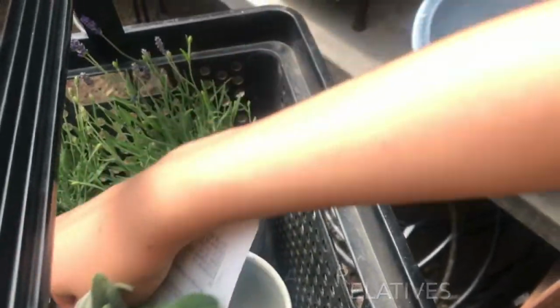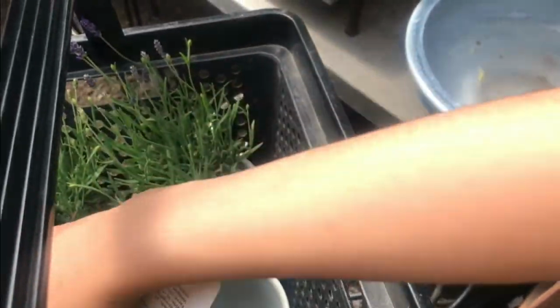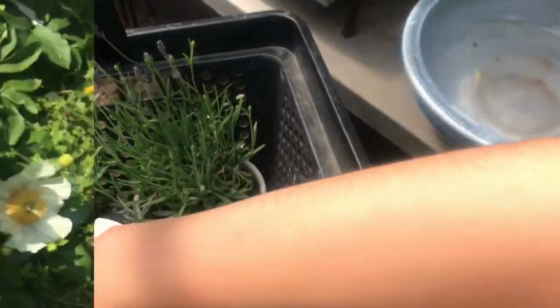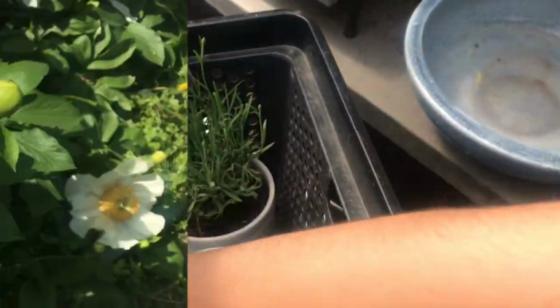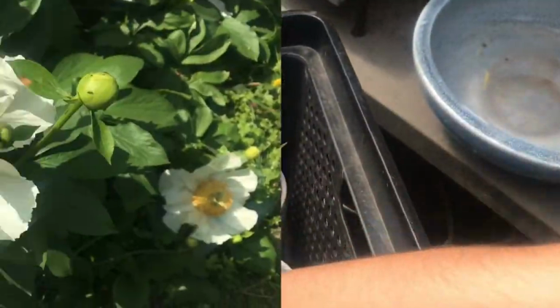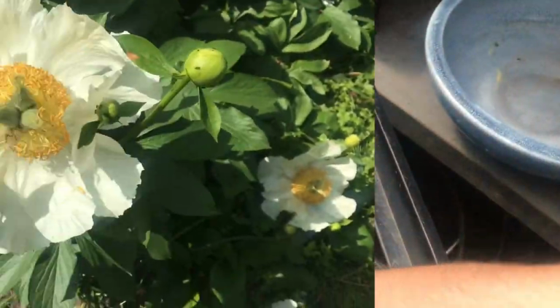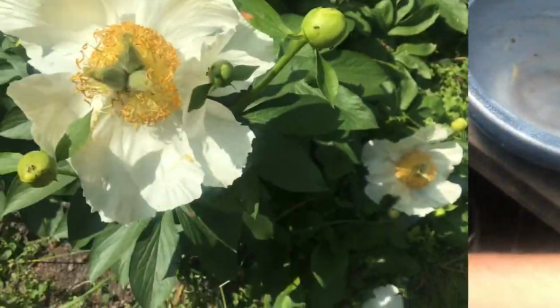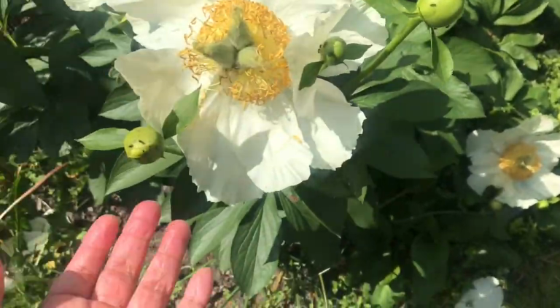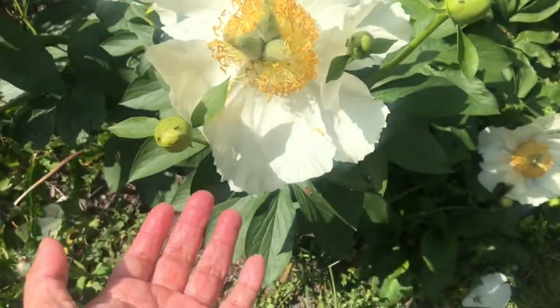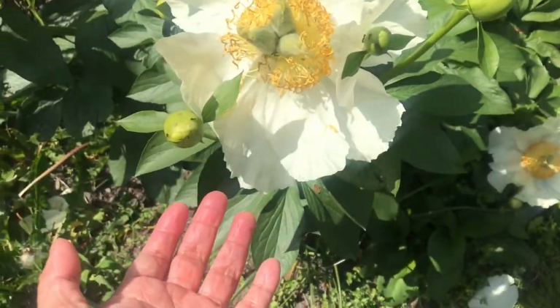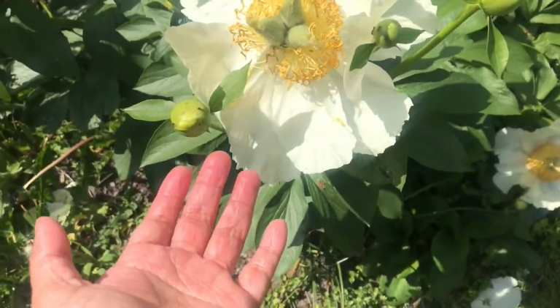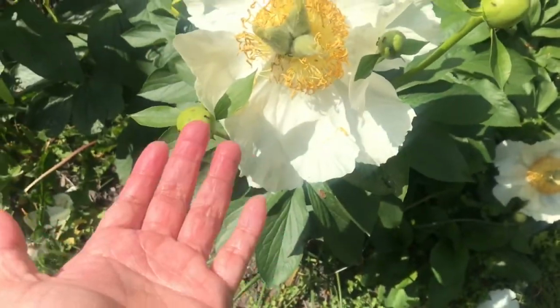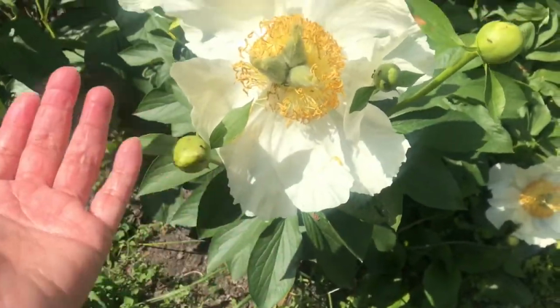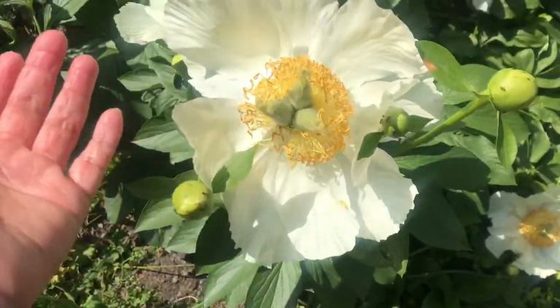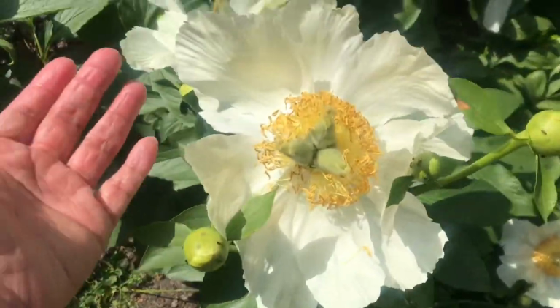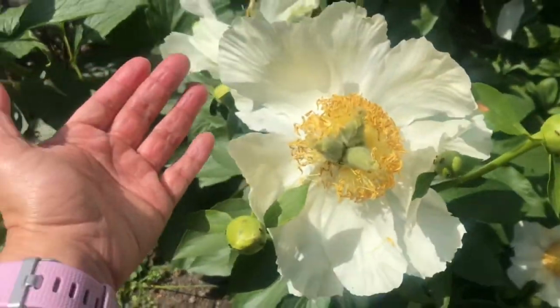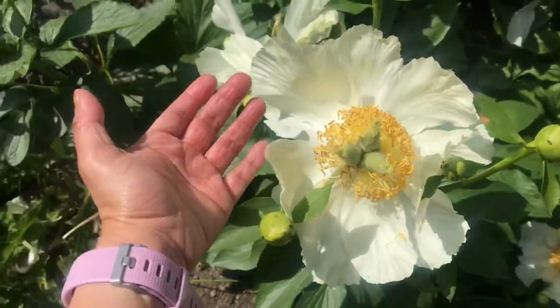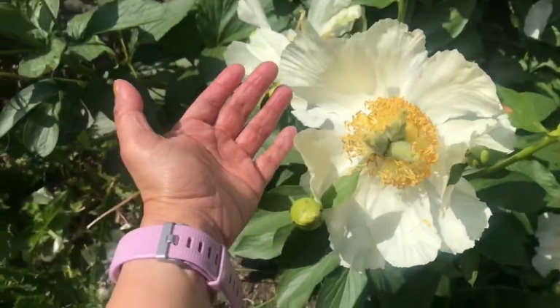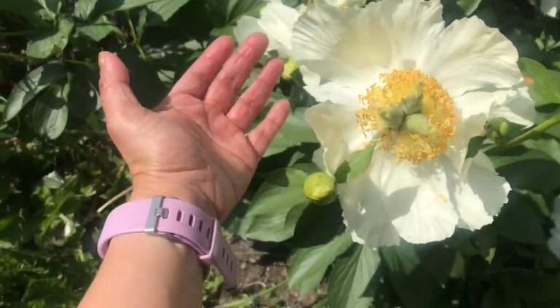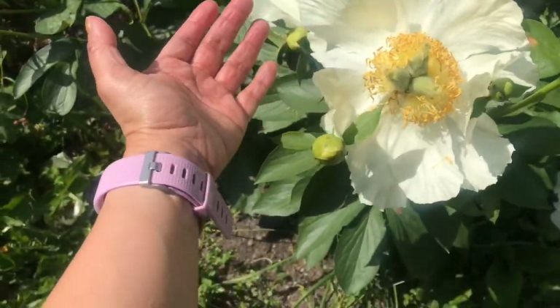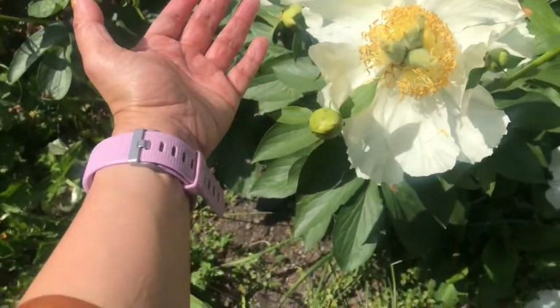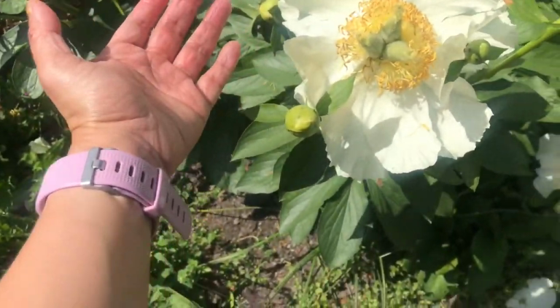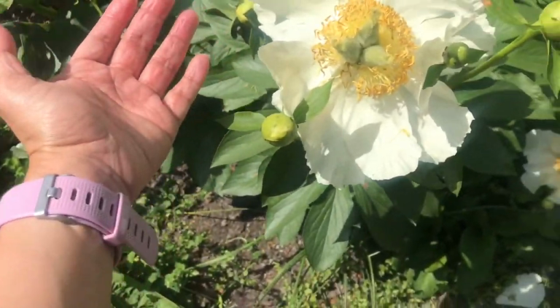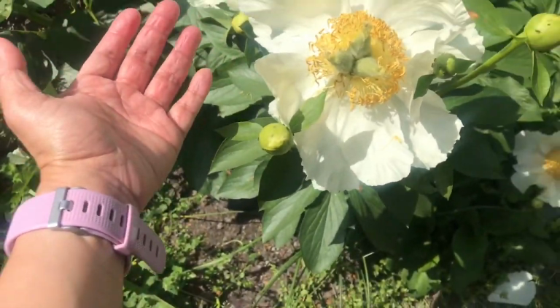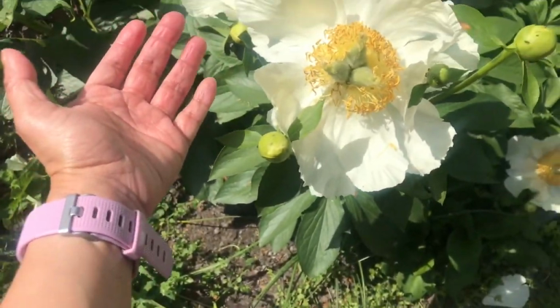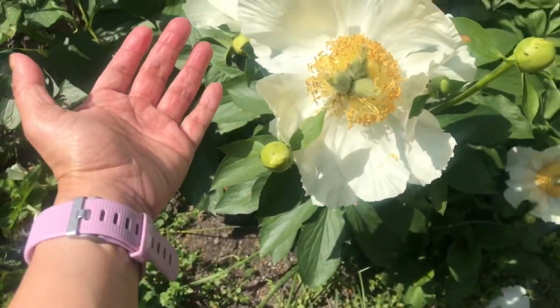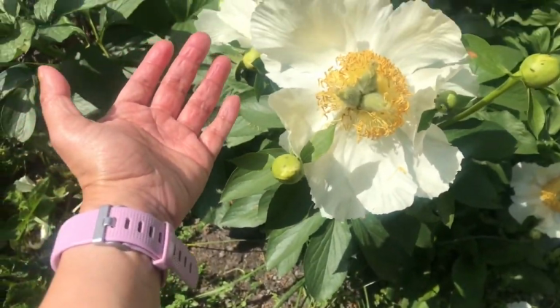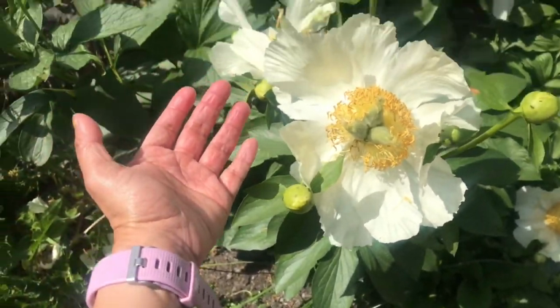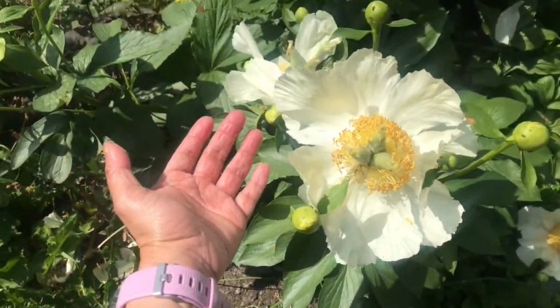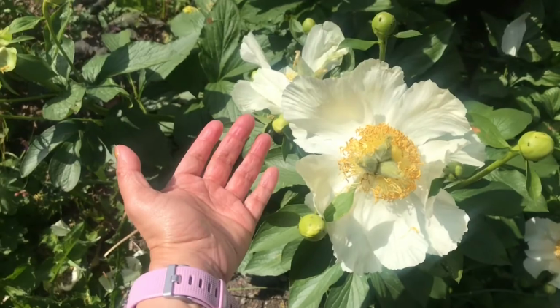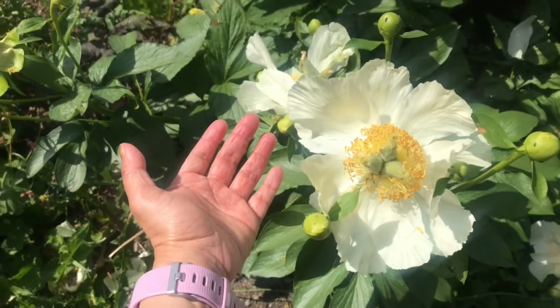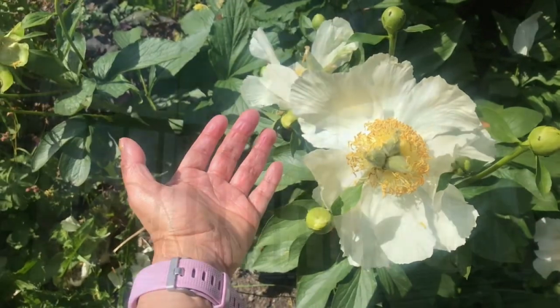This is one huge flower. Look — it's almost as big as my hand. Bigger!